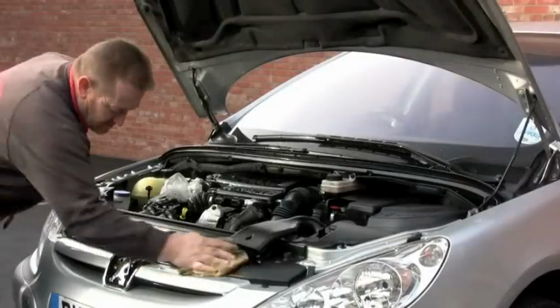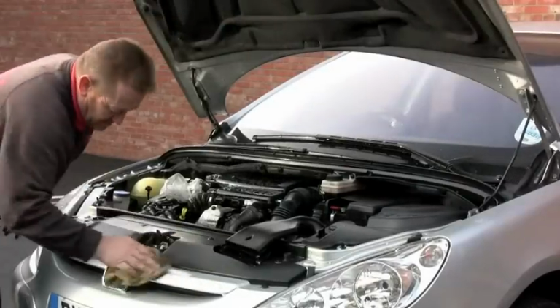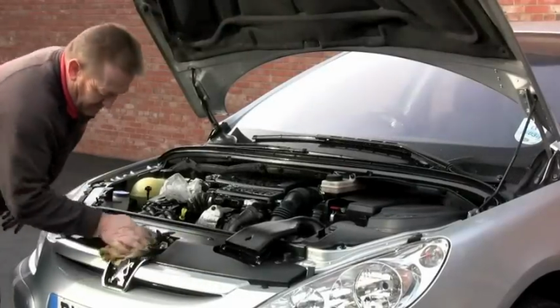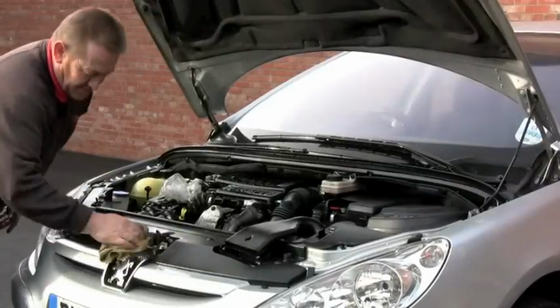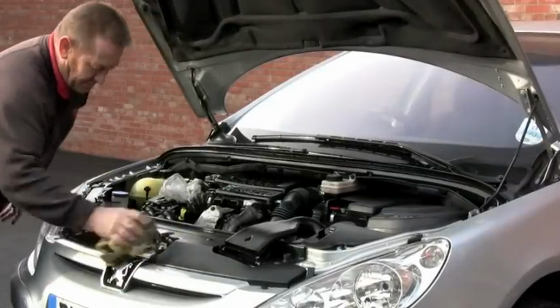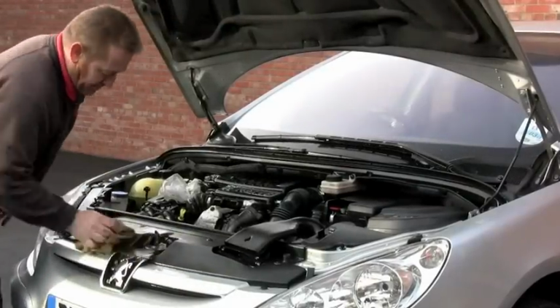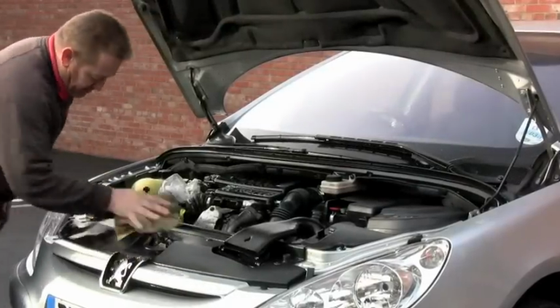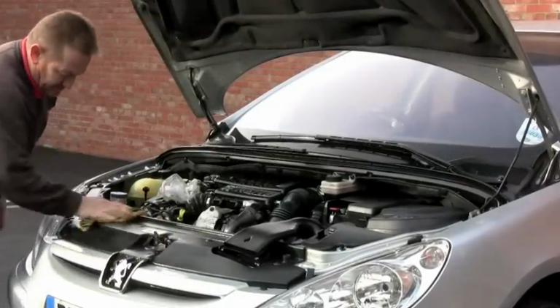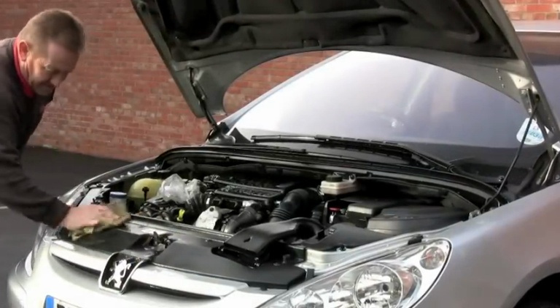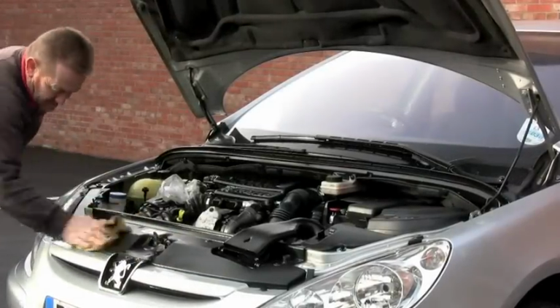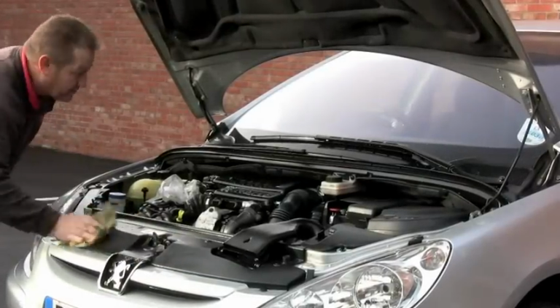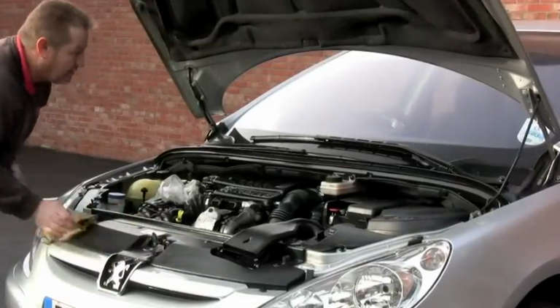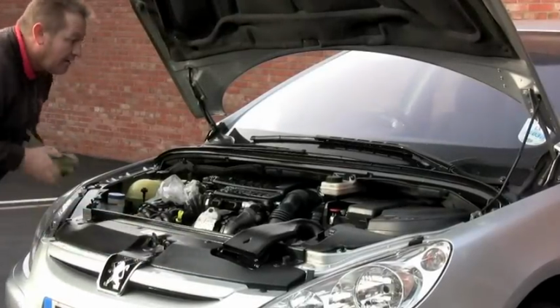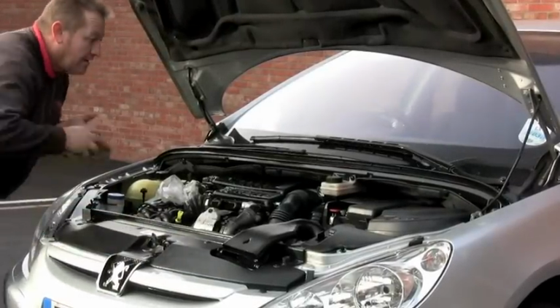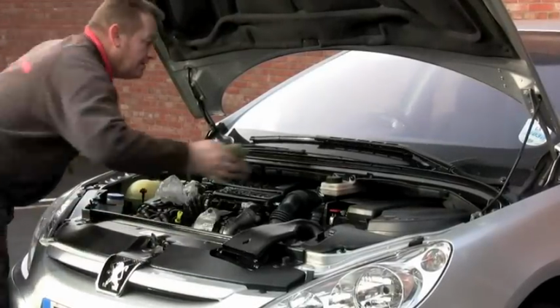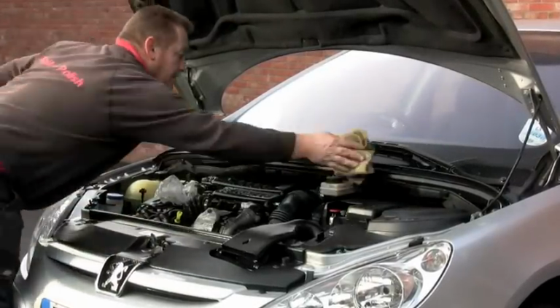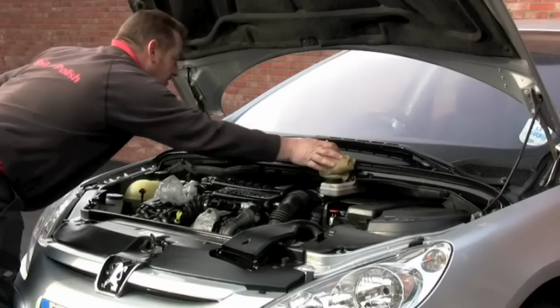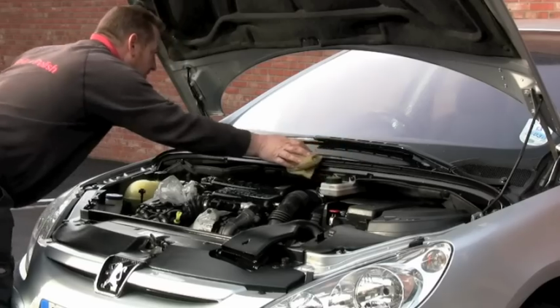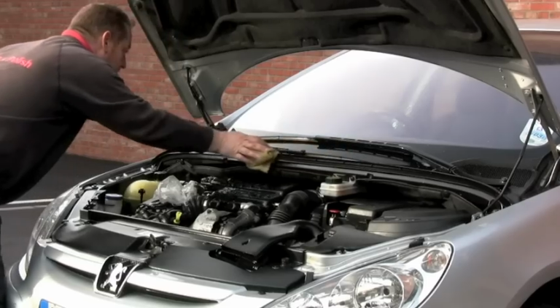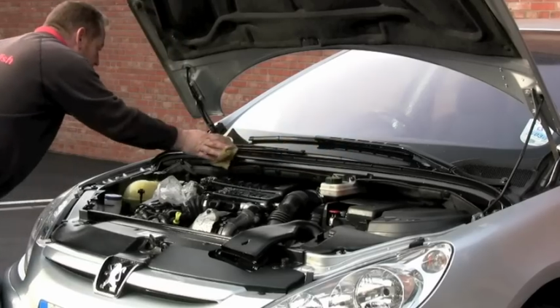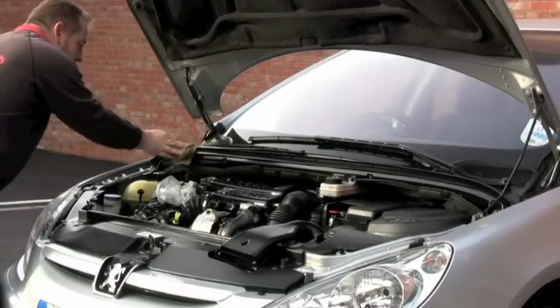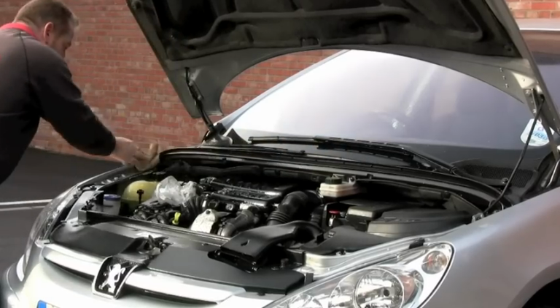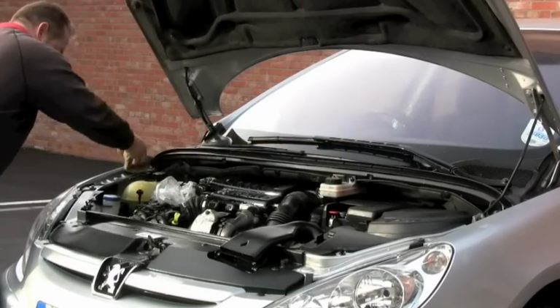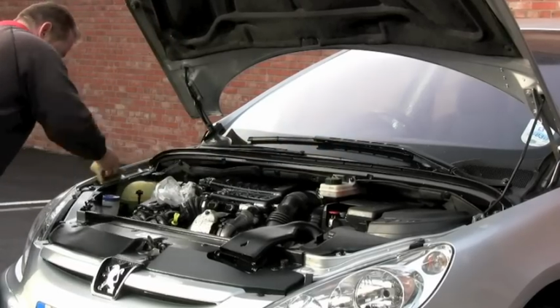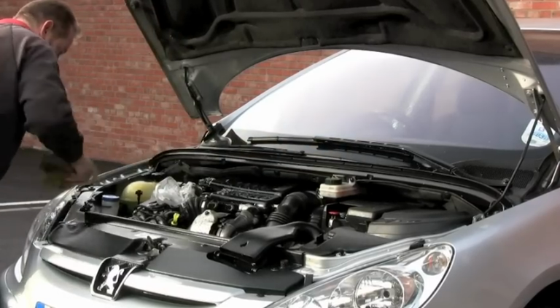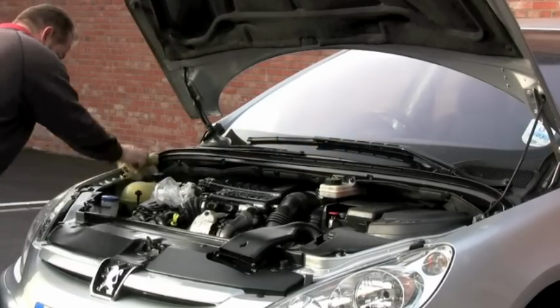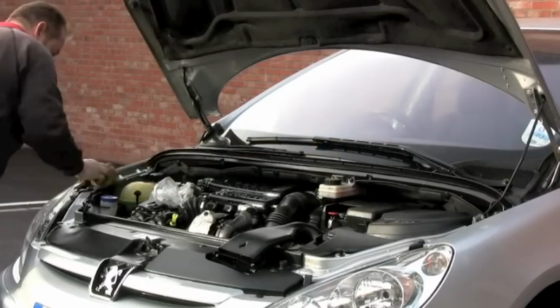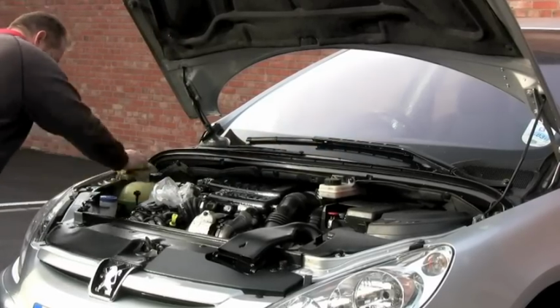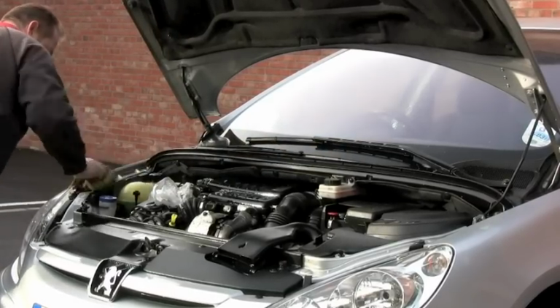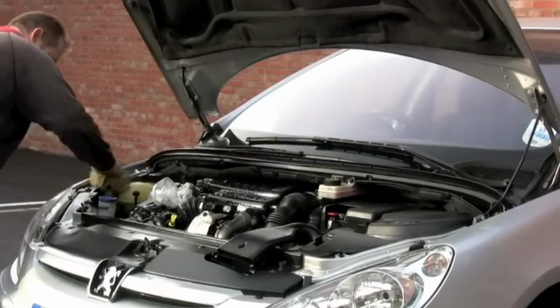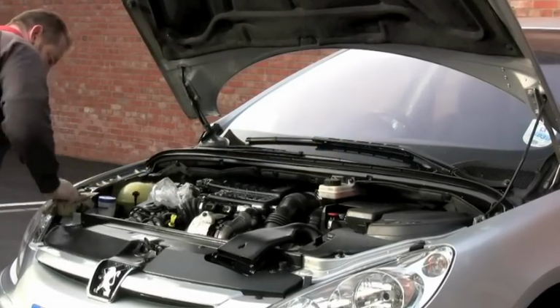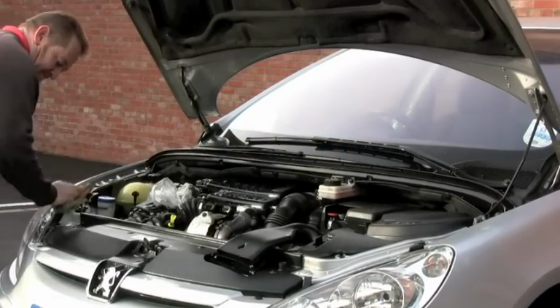Once you've rinsed the engine thoroughly, get an old drying towel or an old chamois and give it a dry off. Any bits you can't reach just leave to air dry.